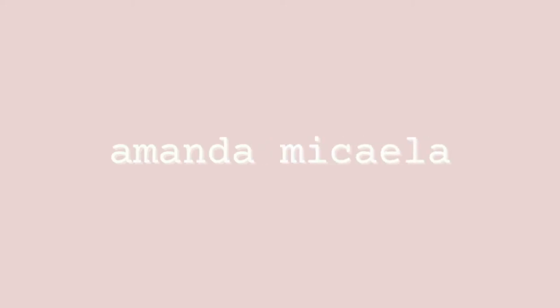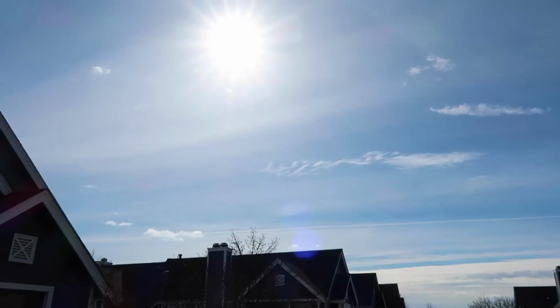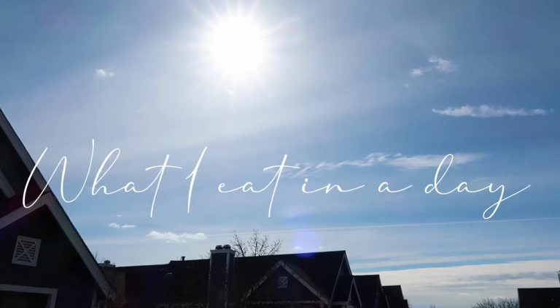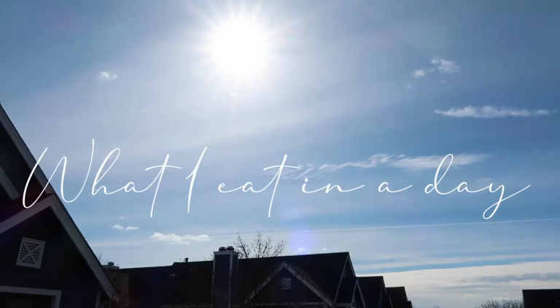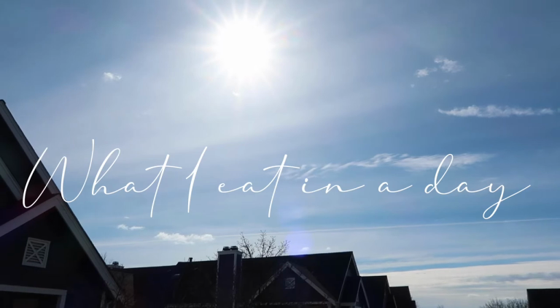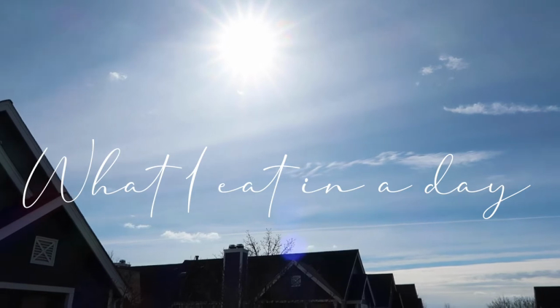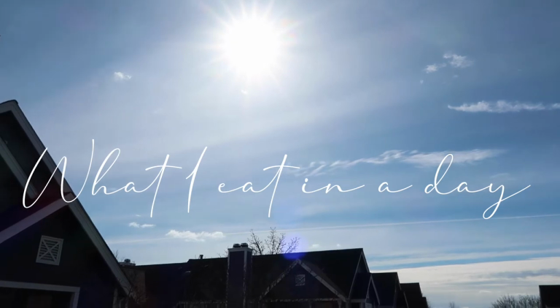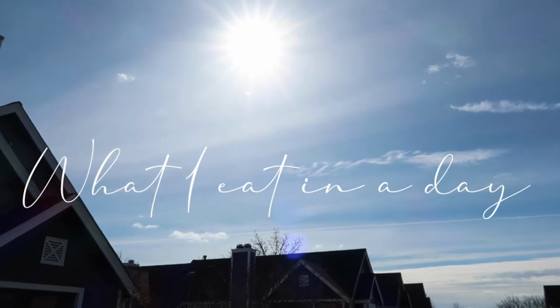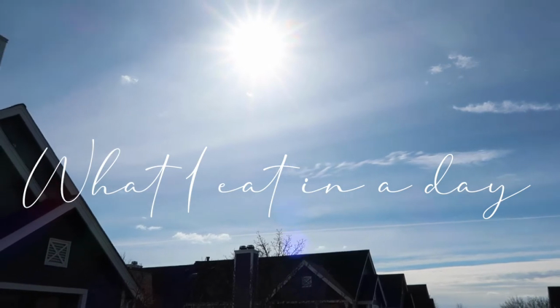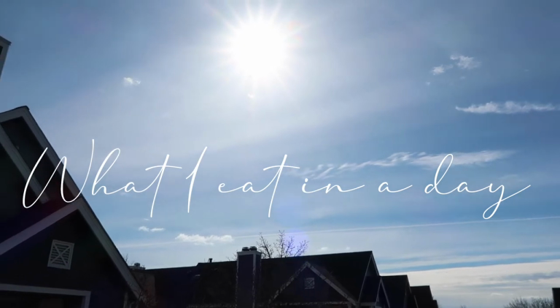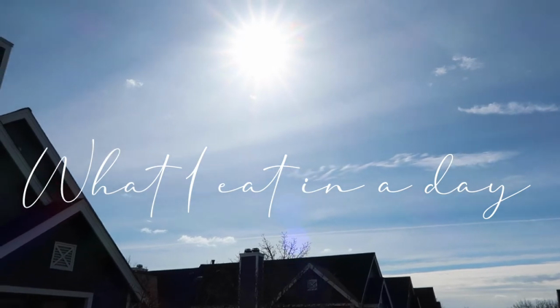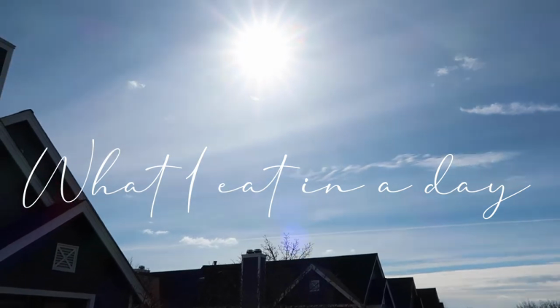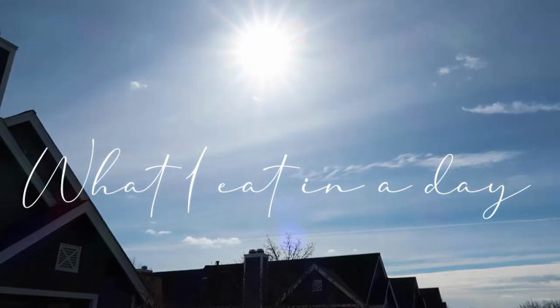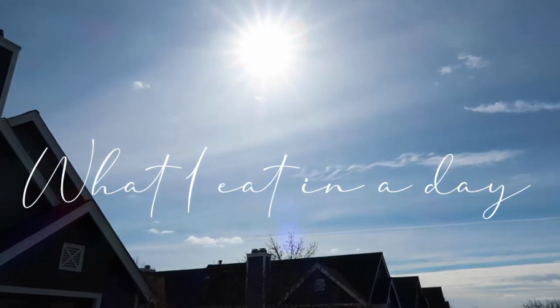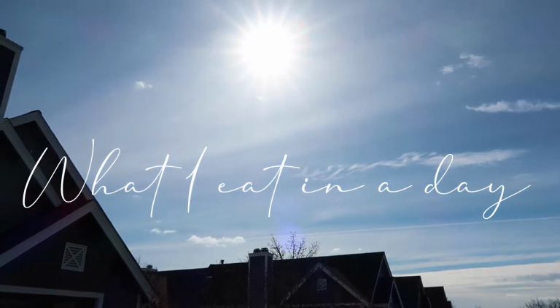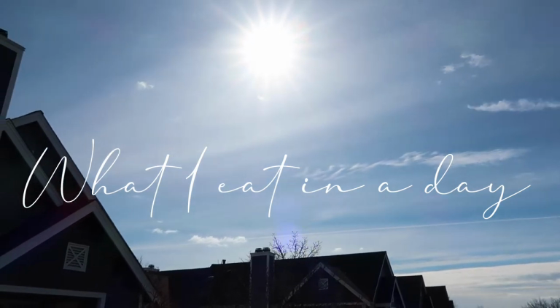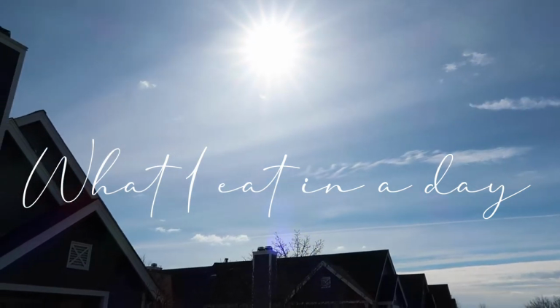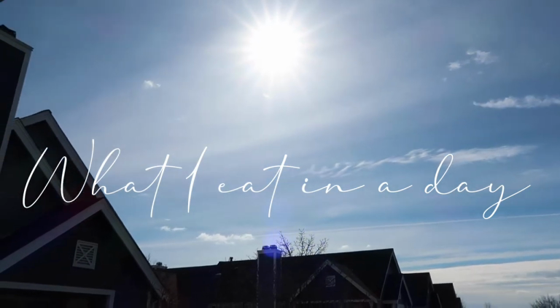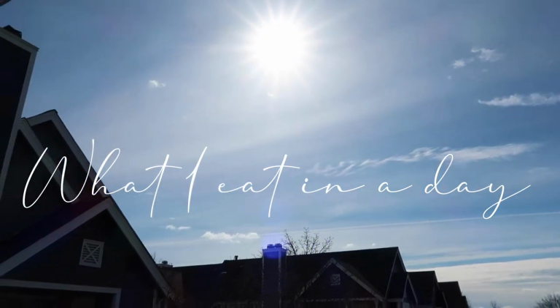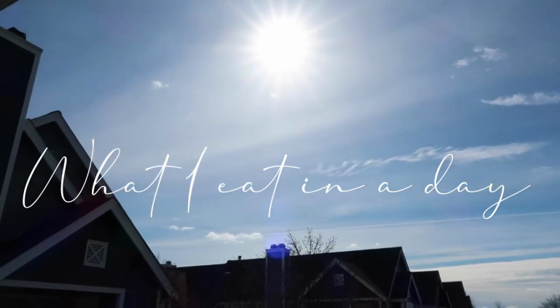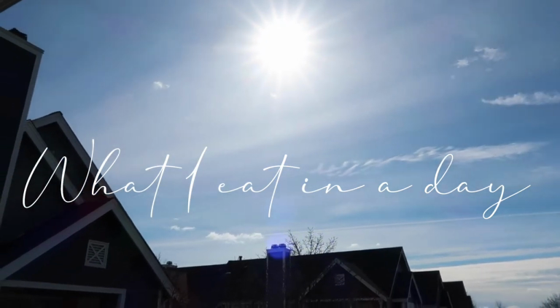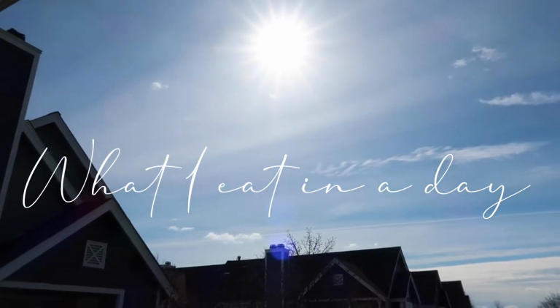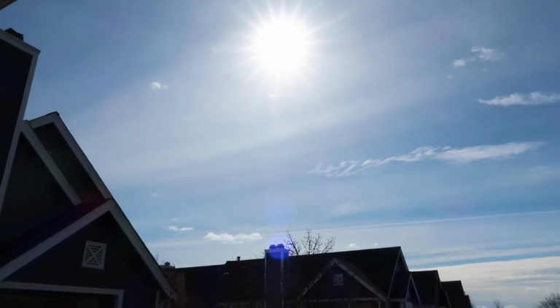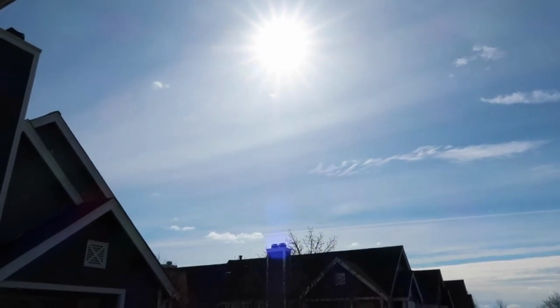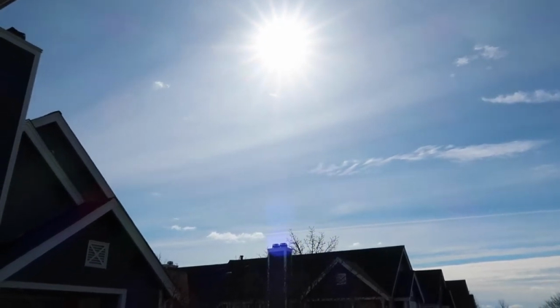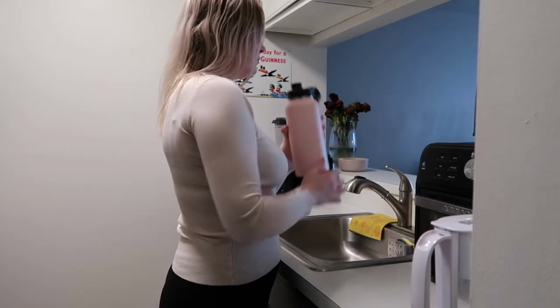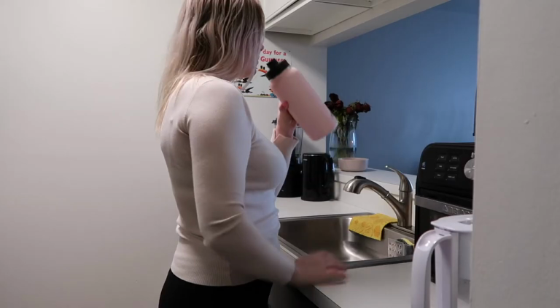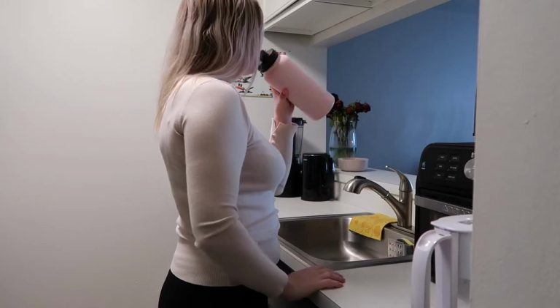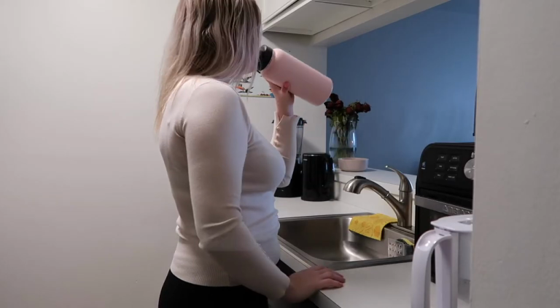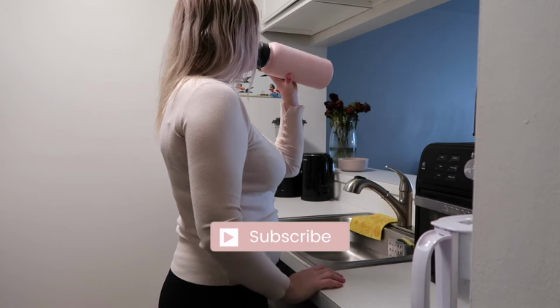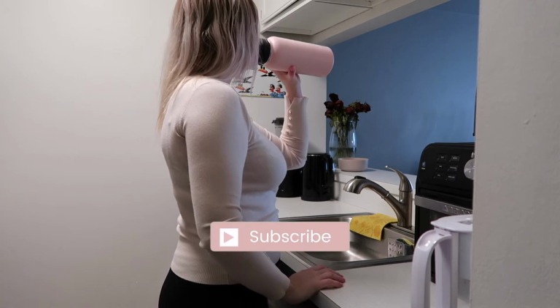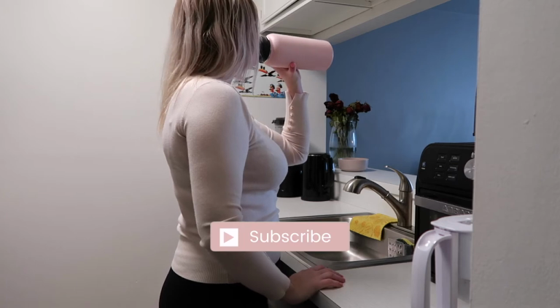Hi and welcome back to my channel. In today's video I thought it would be fun to make a what I eat in a day video.